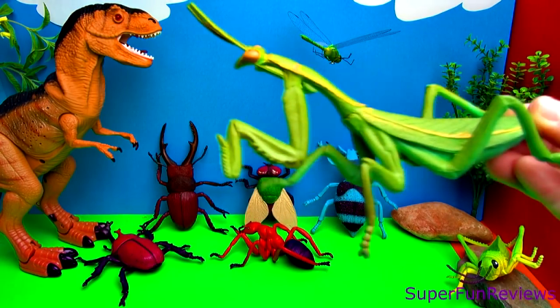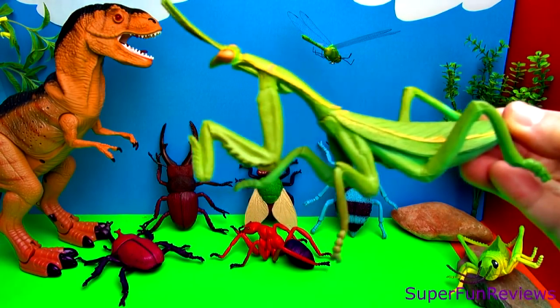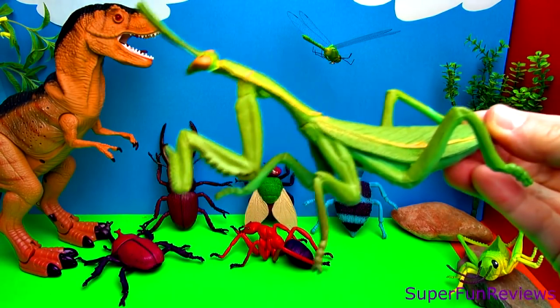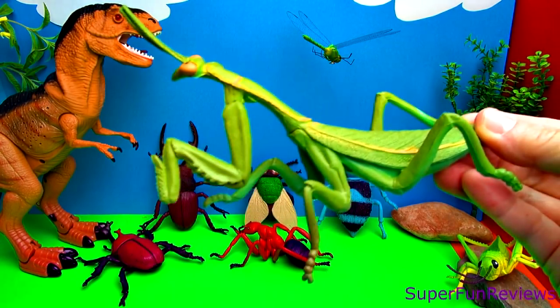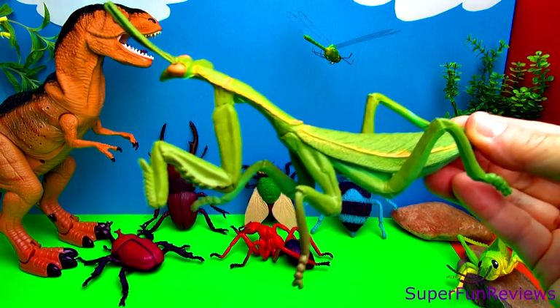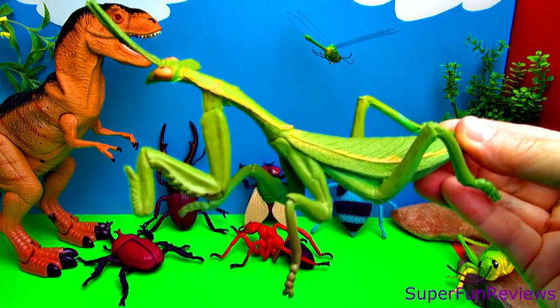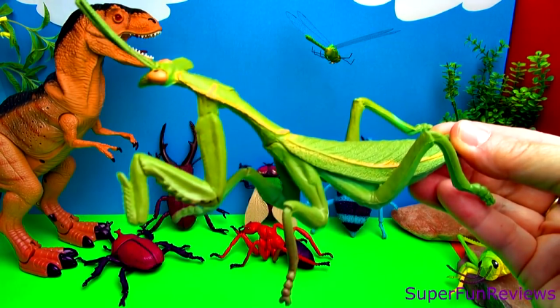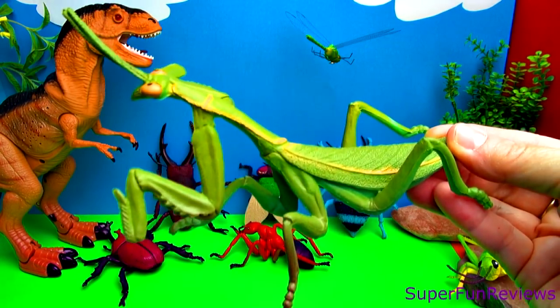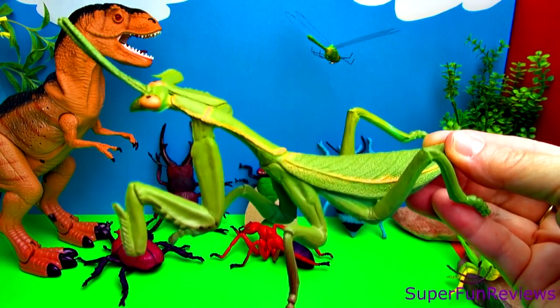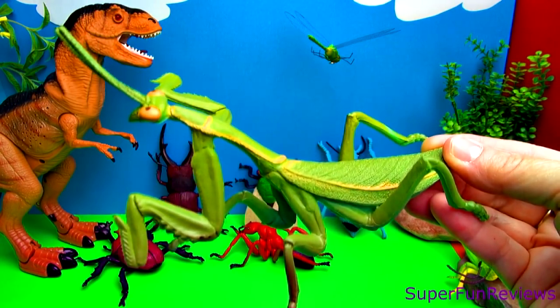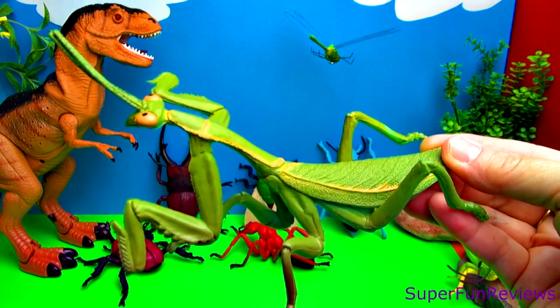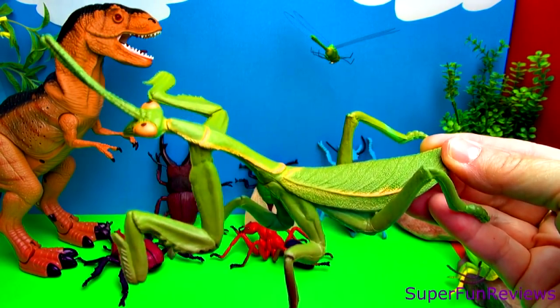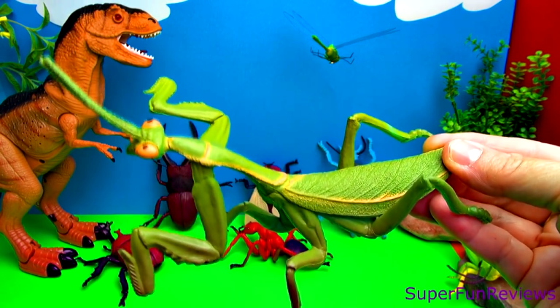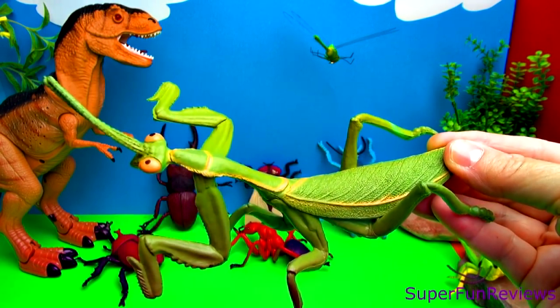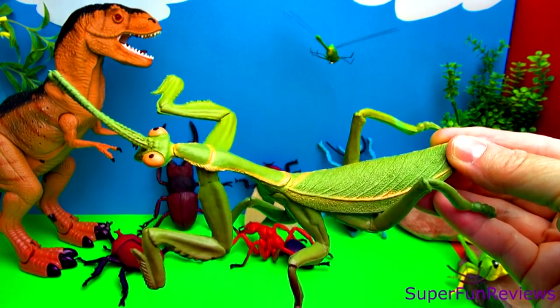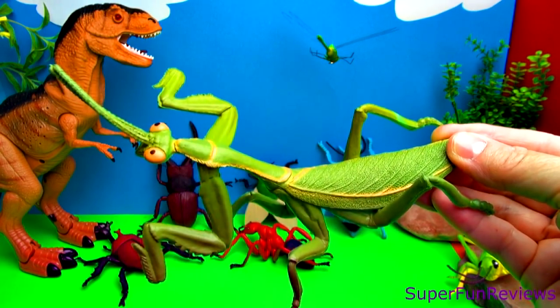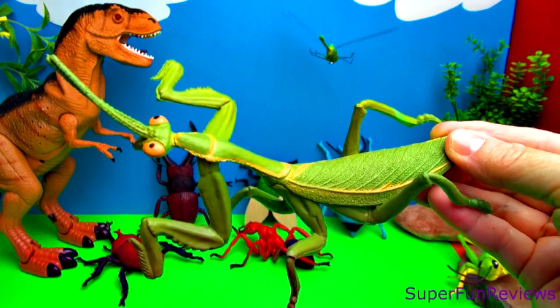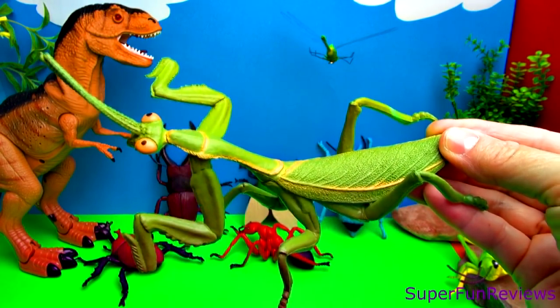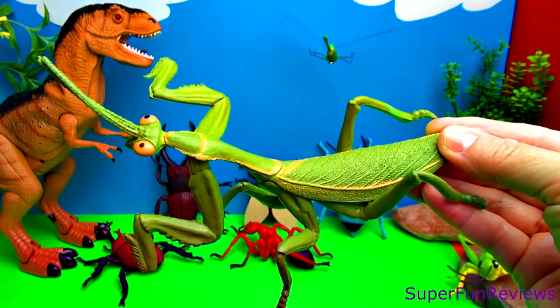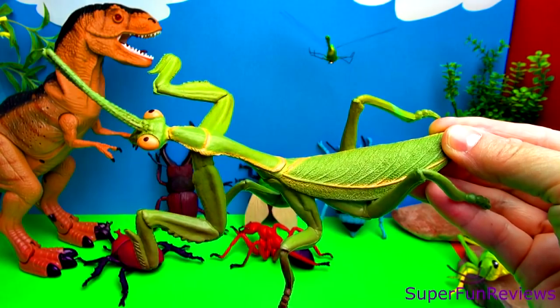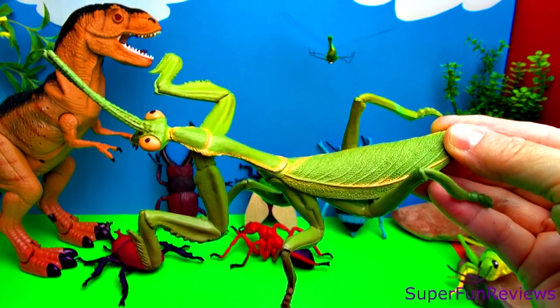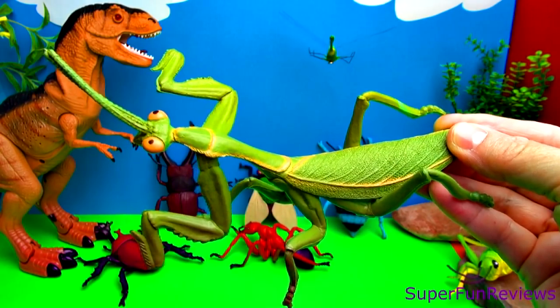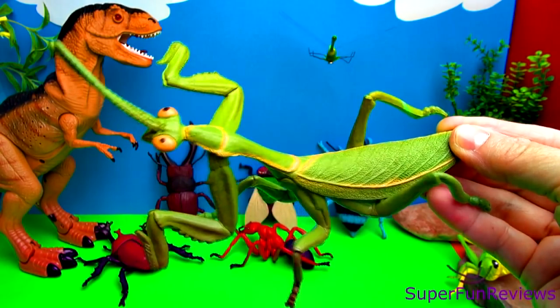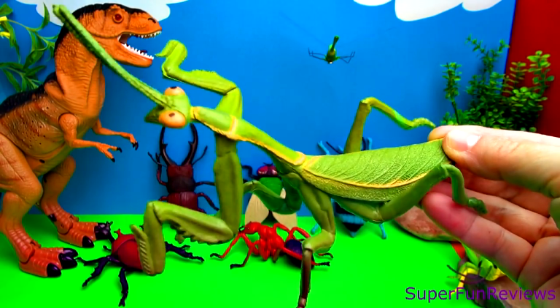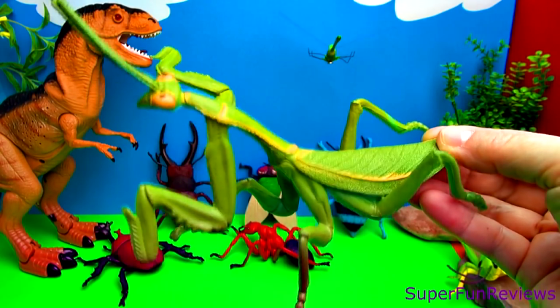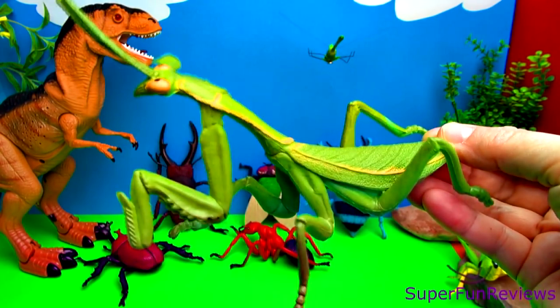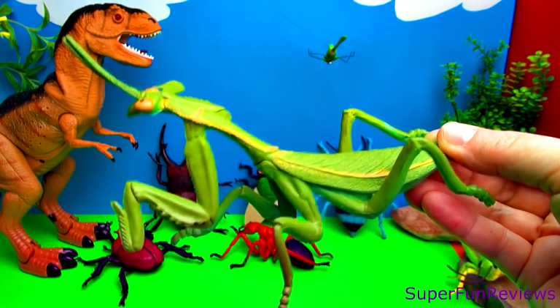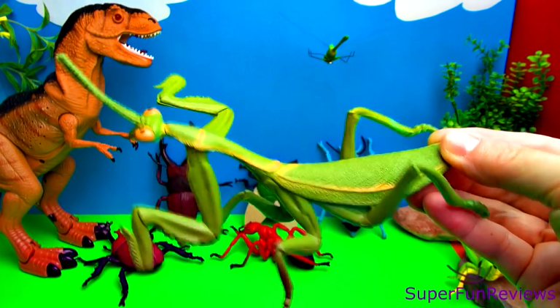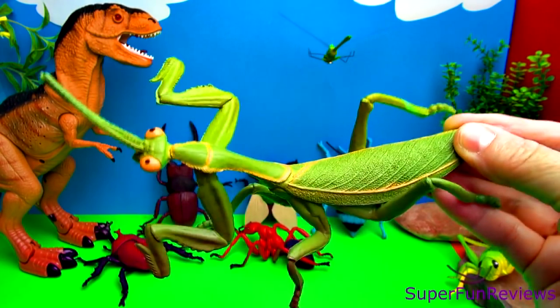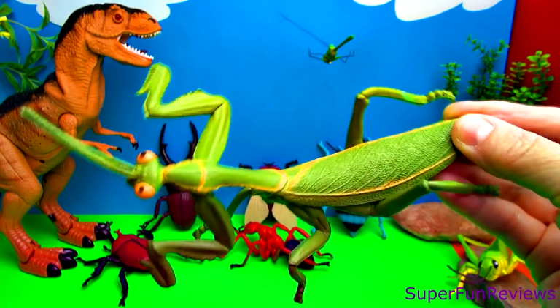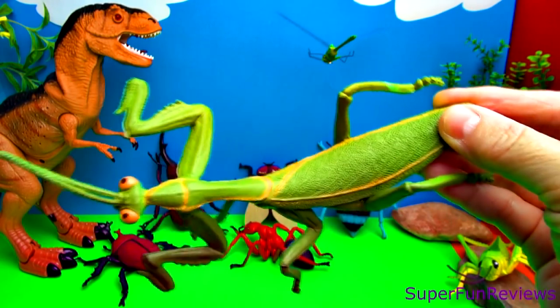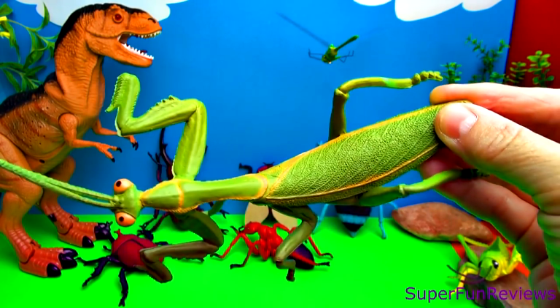It looks like a leaf — praying mantis. Its body looks like a leaf. Great camouflage.